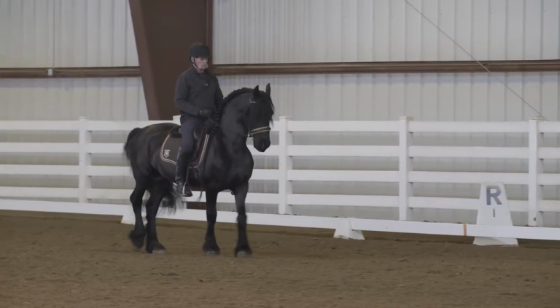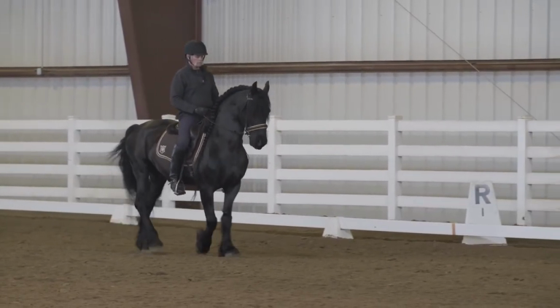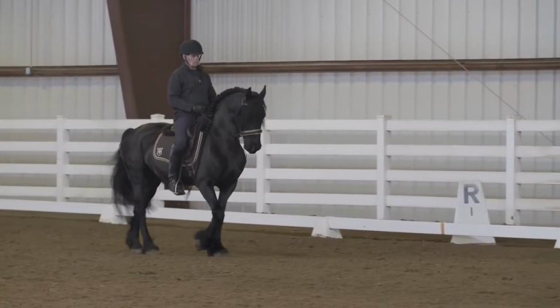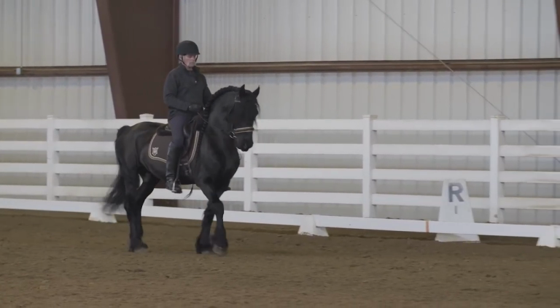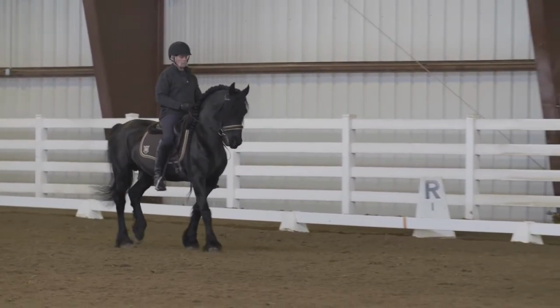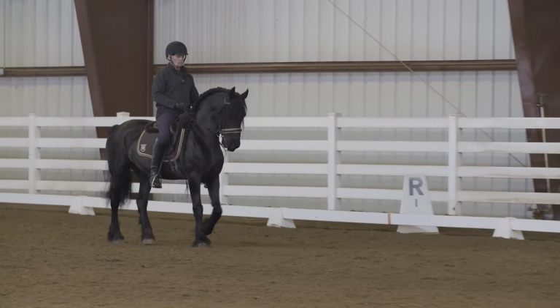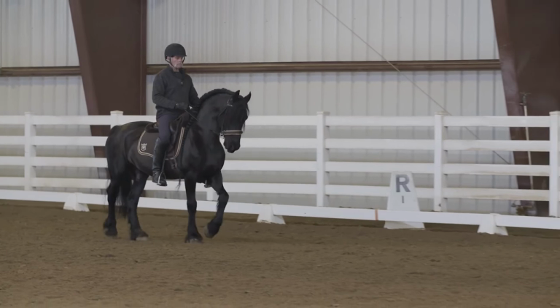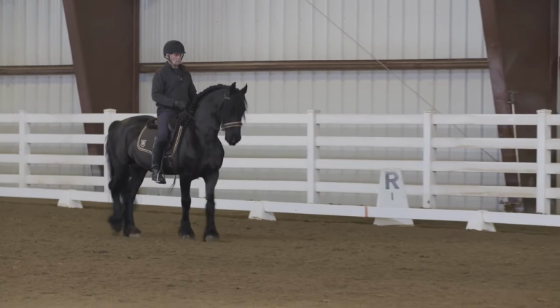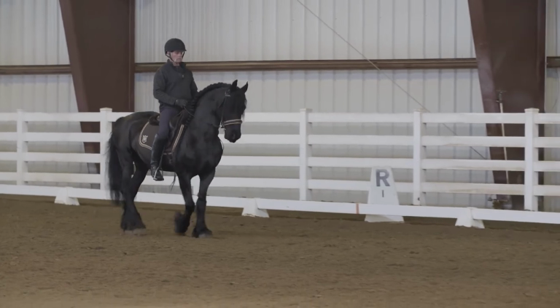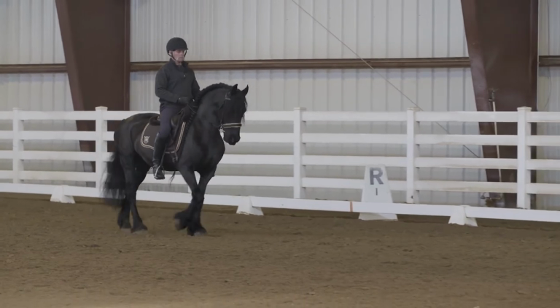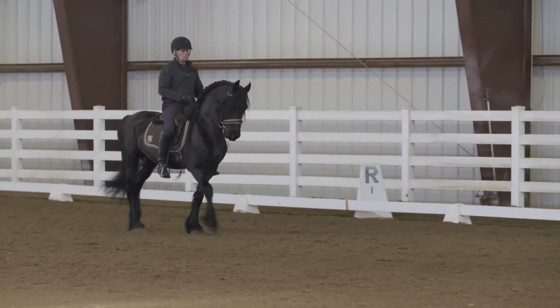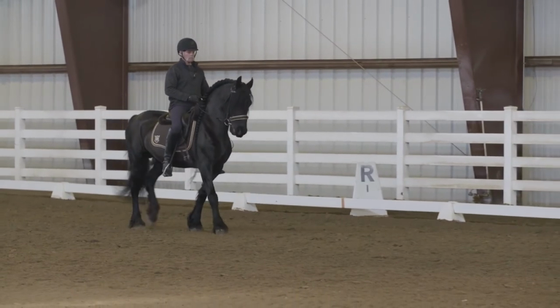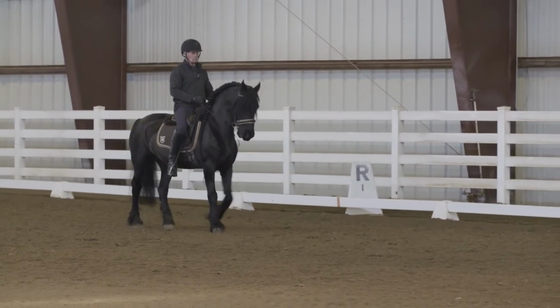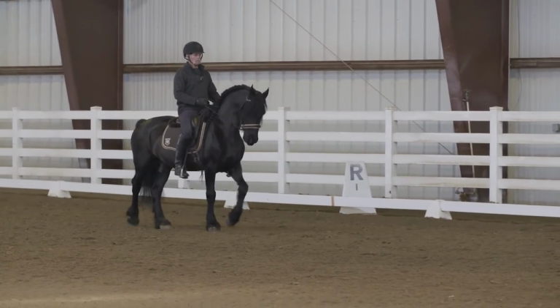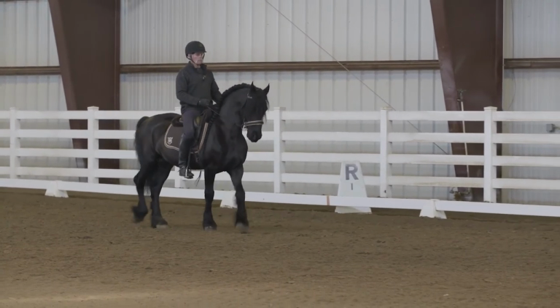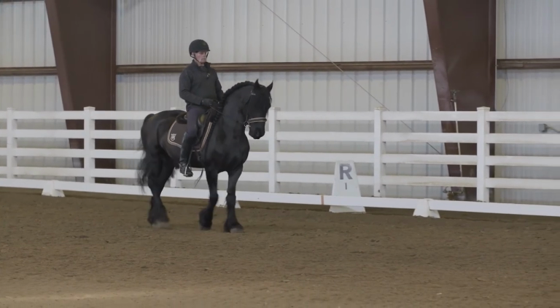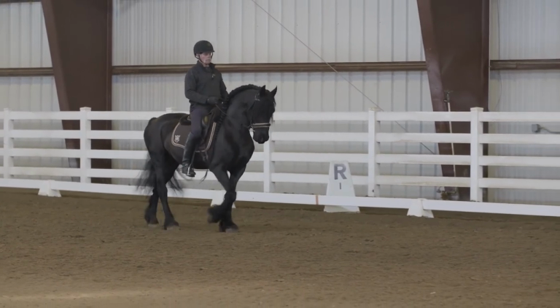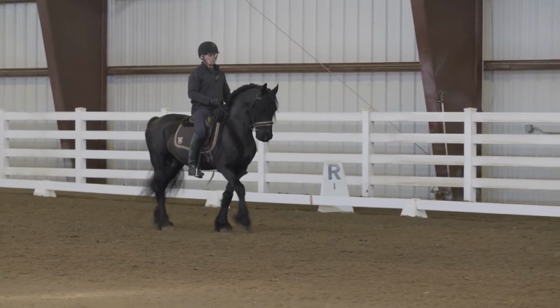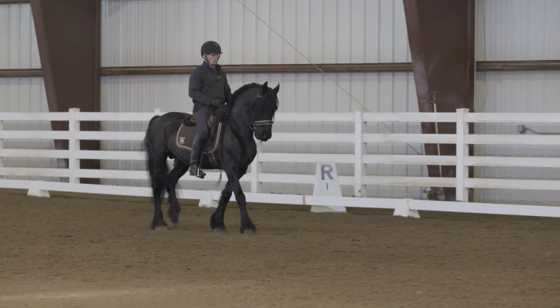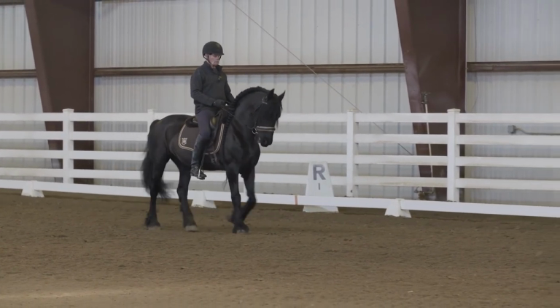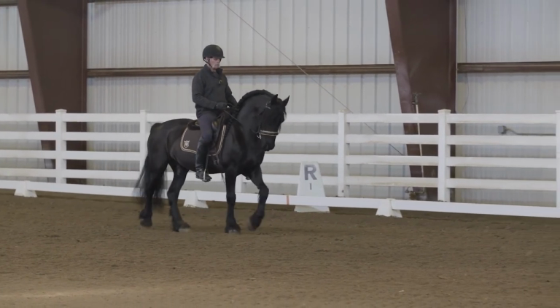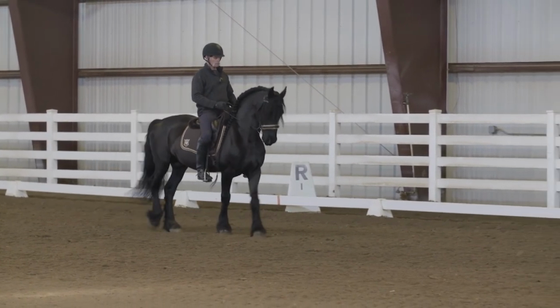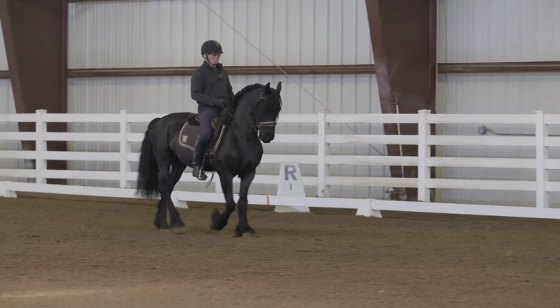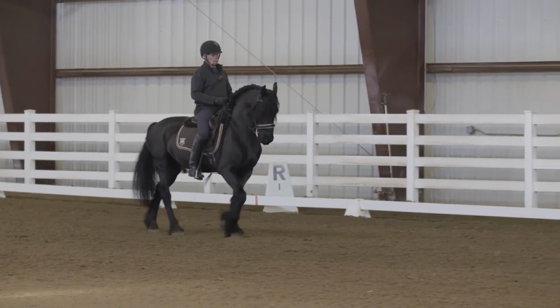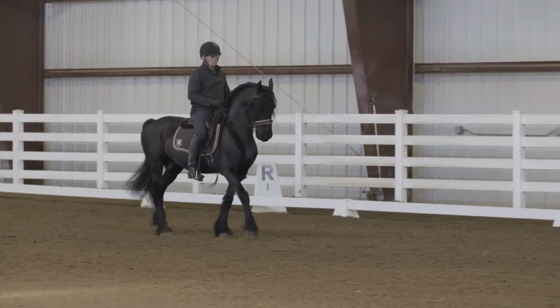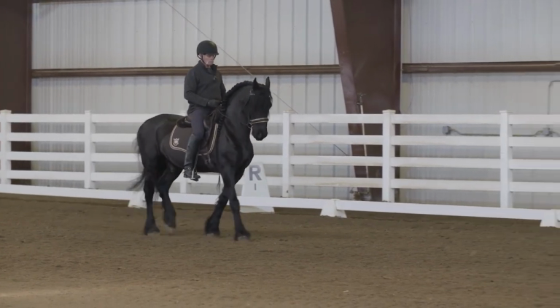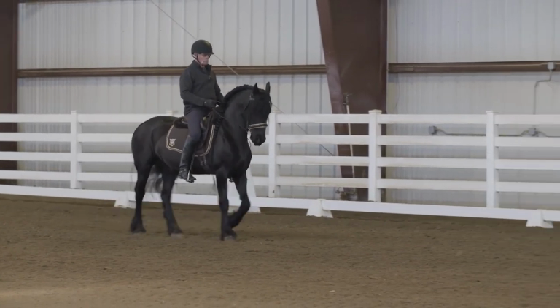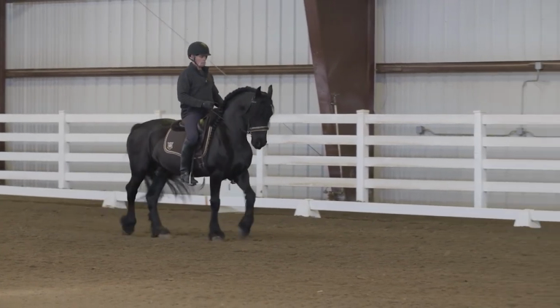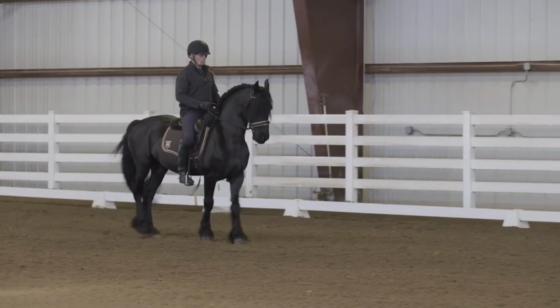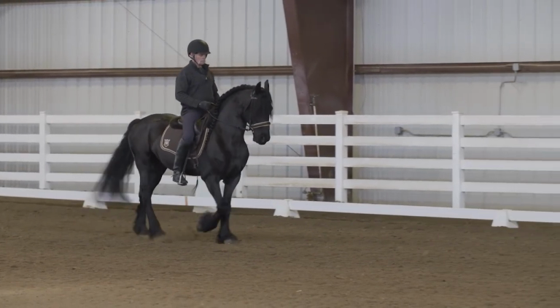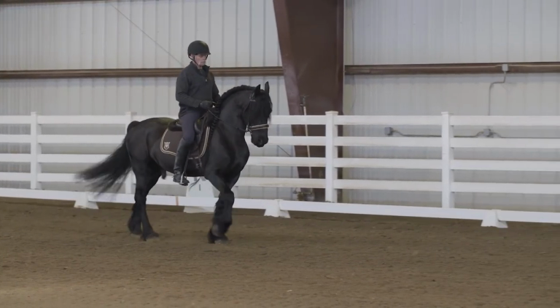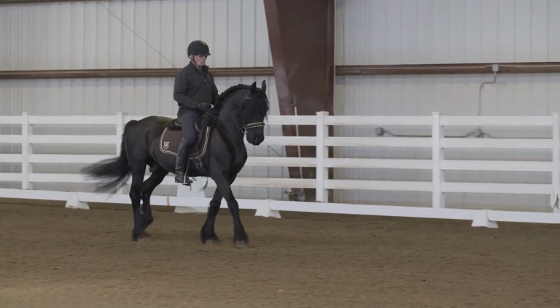The tempo doesn't decrease as he goes into the lateral work — he stays in whatever gear you put him in.